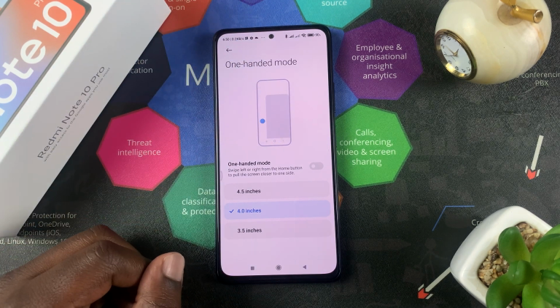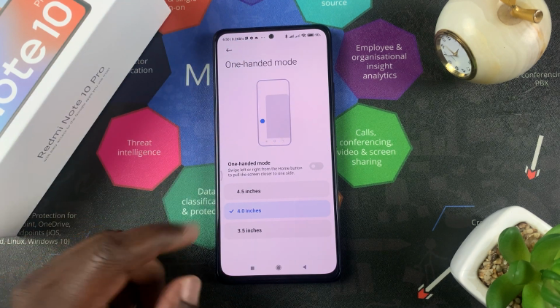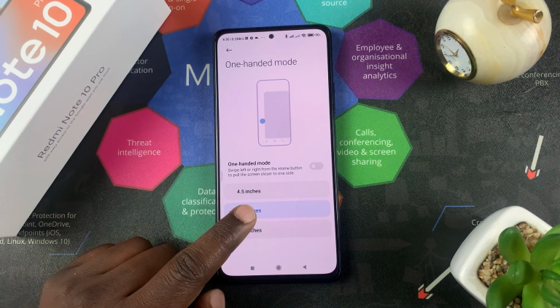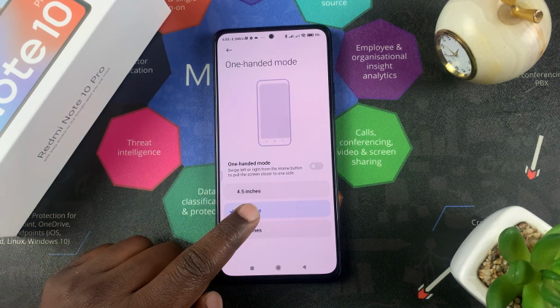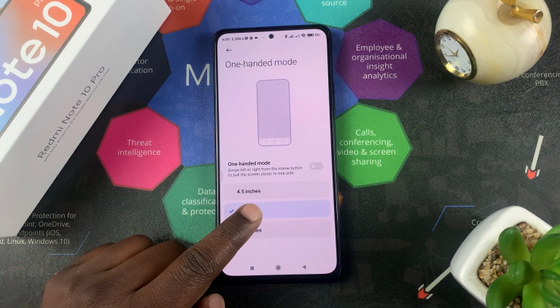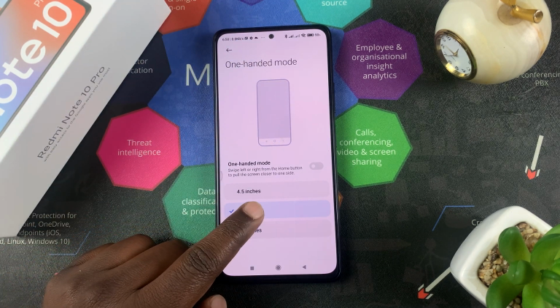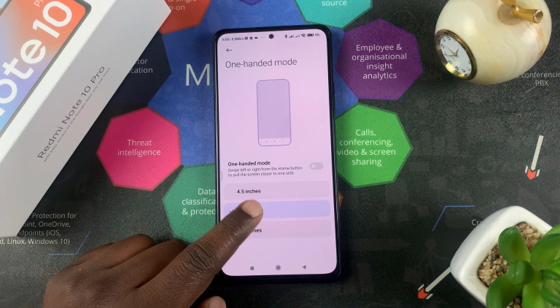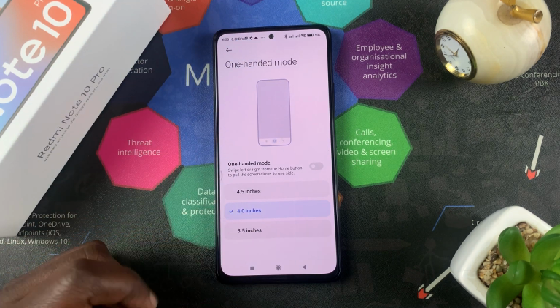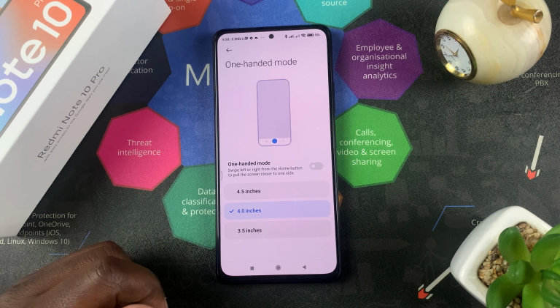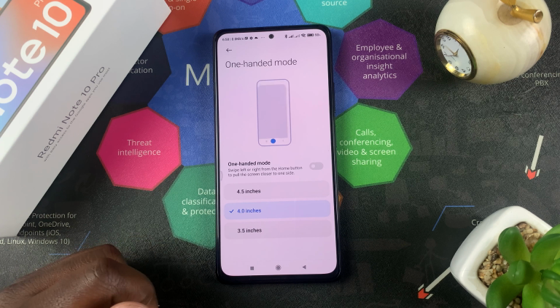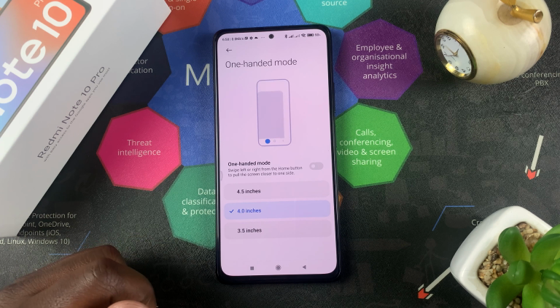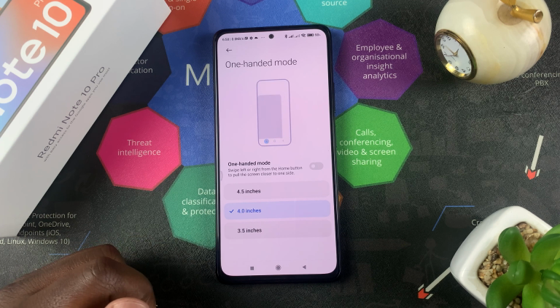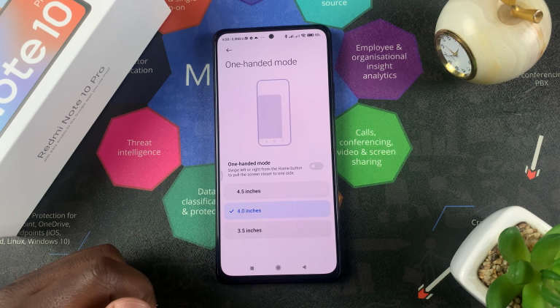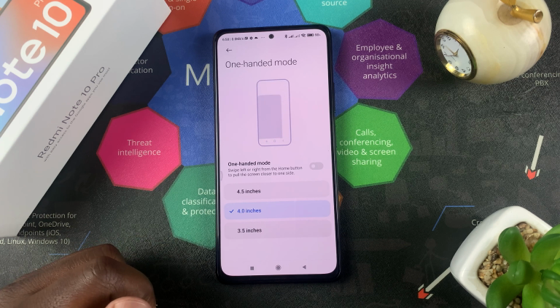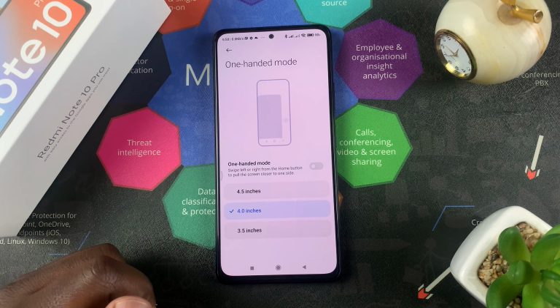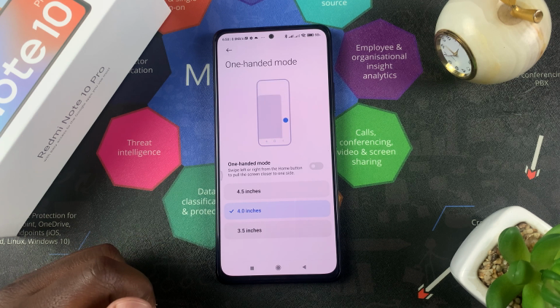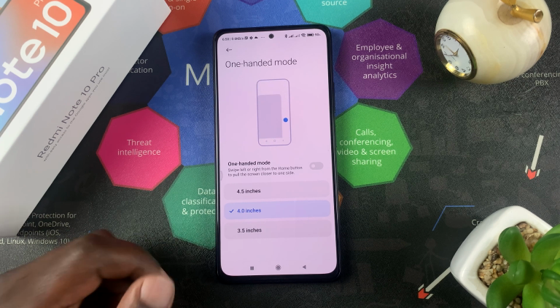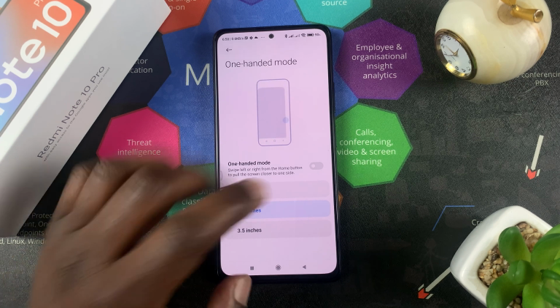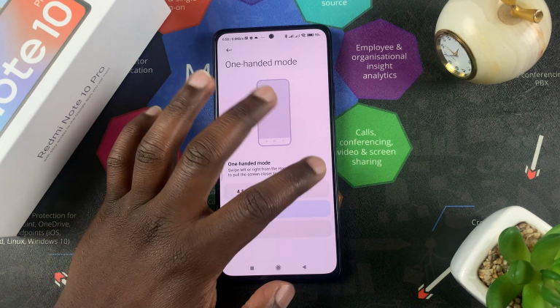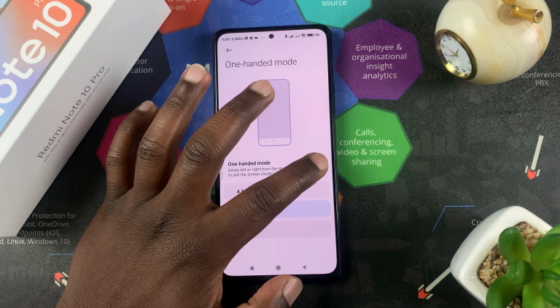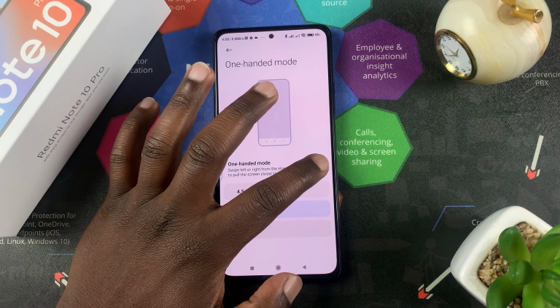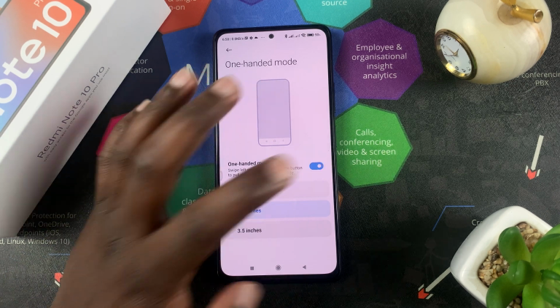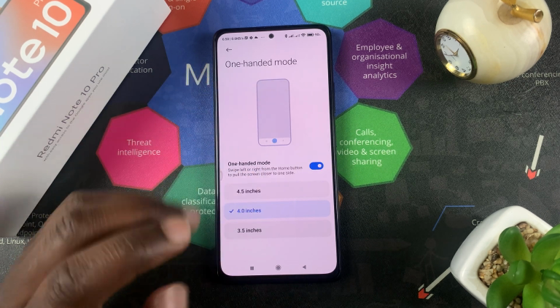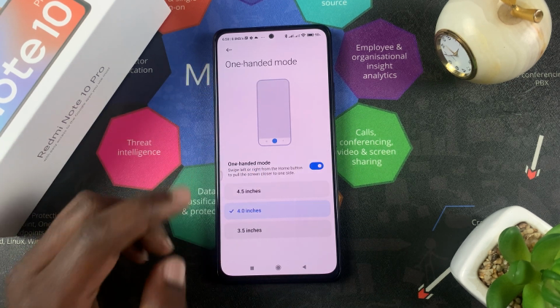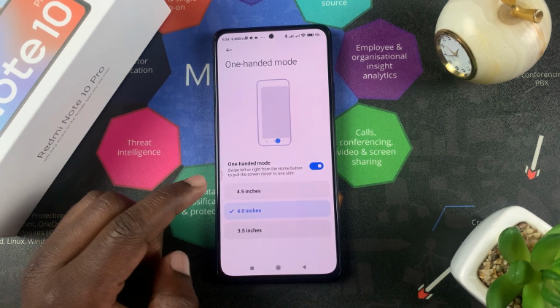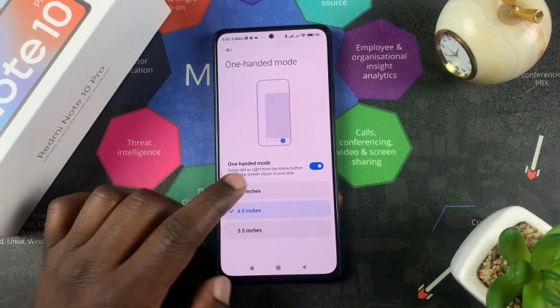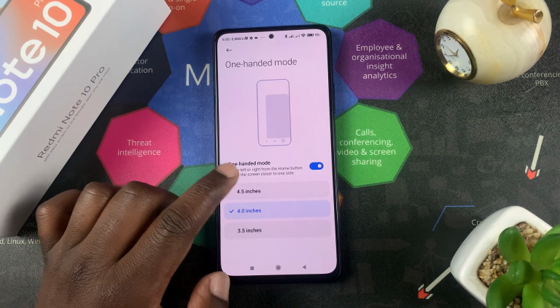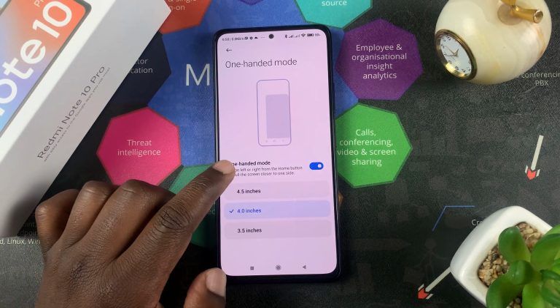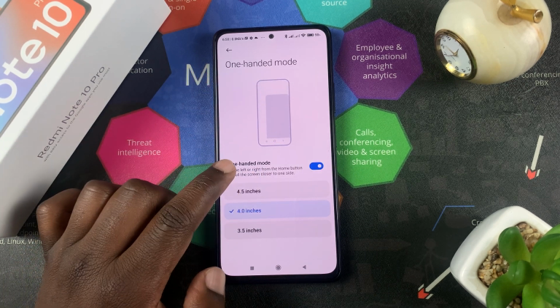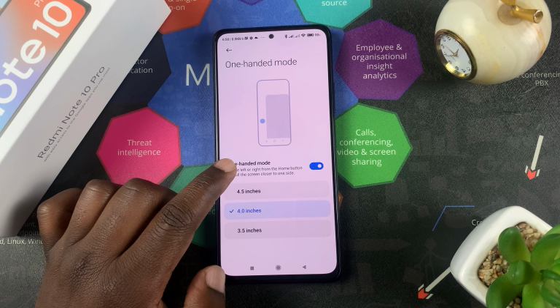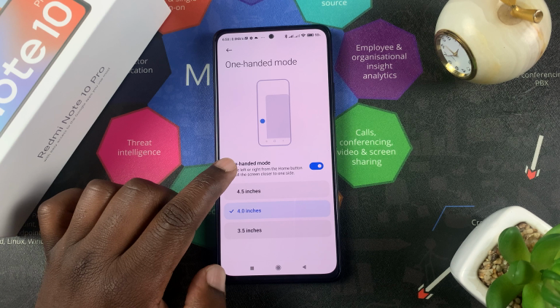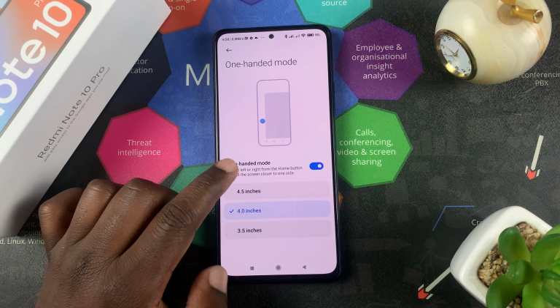Once you choose your screen size — I'm going to go for the 4-inch size — you want to make sure this is turned on, and that's what enables the one-handed mode.